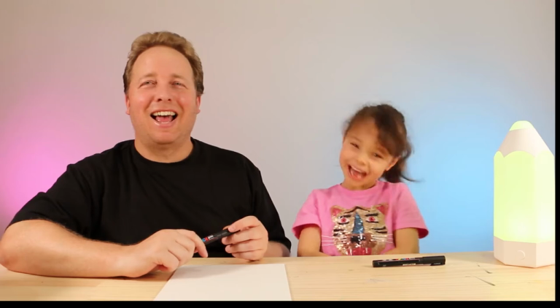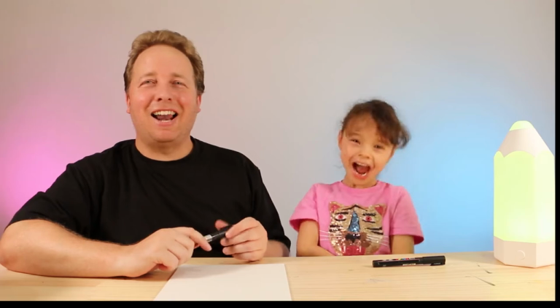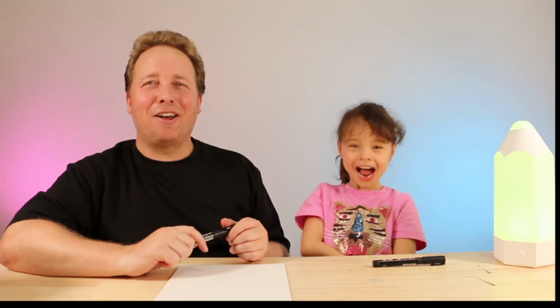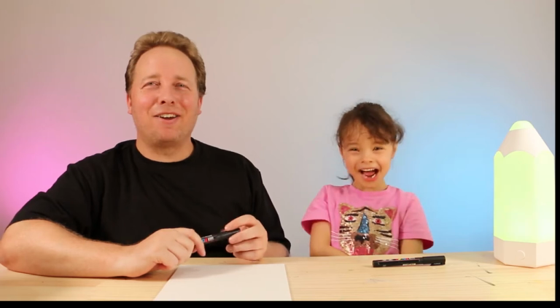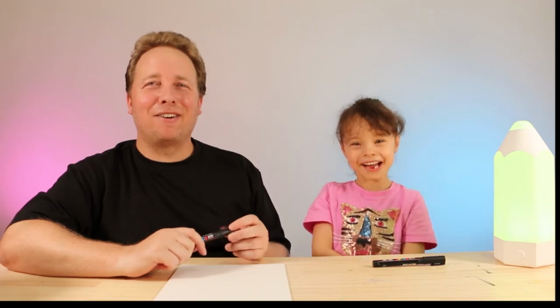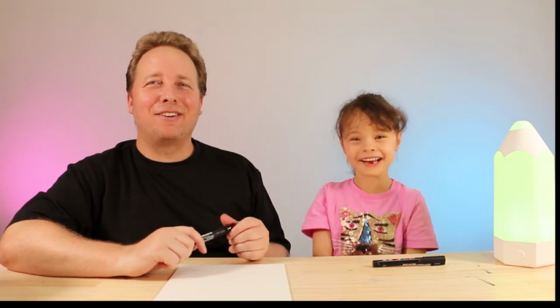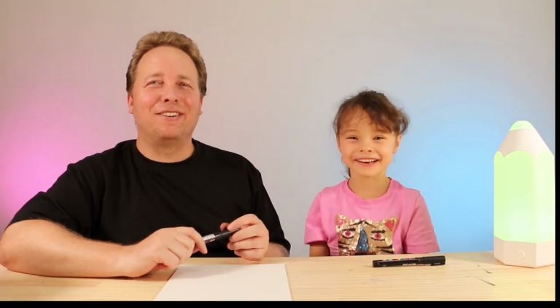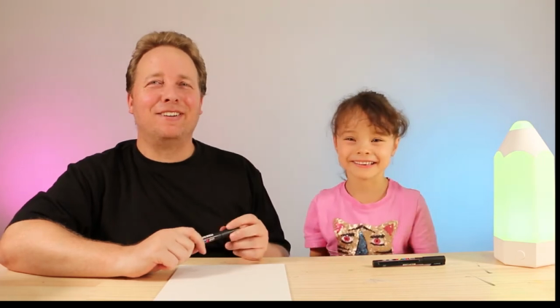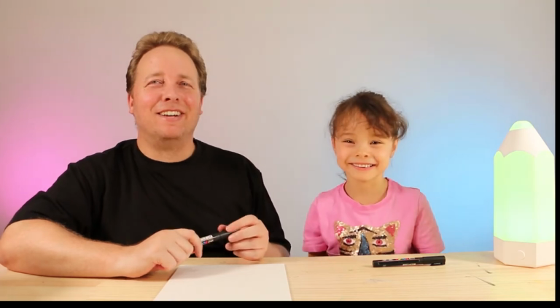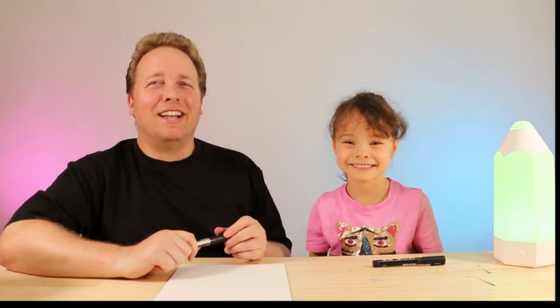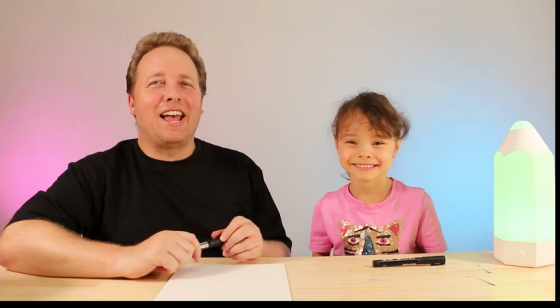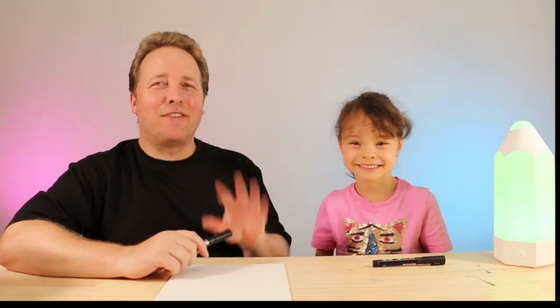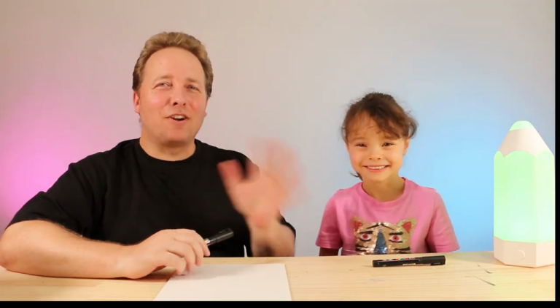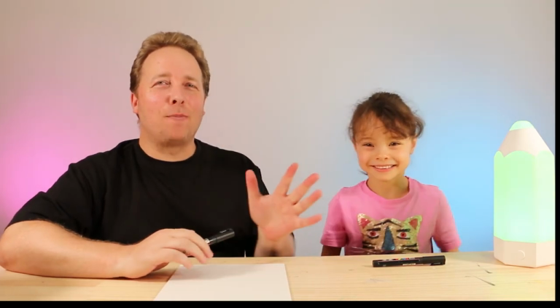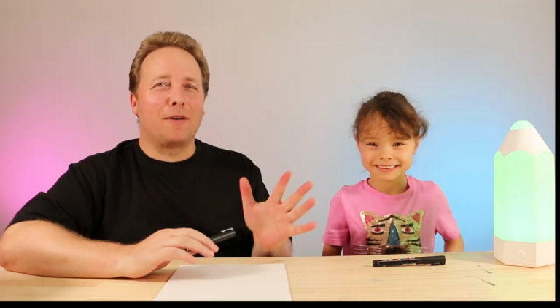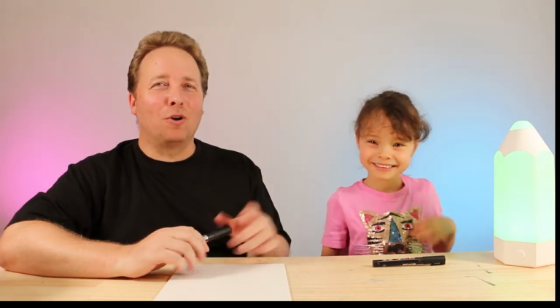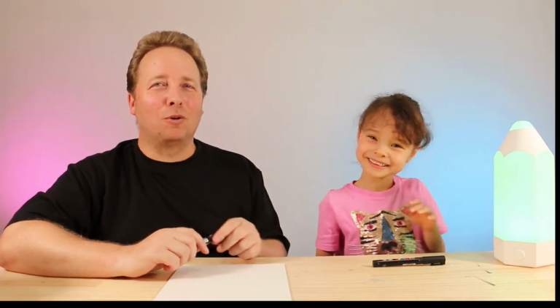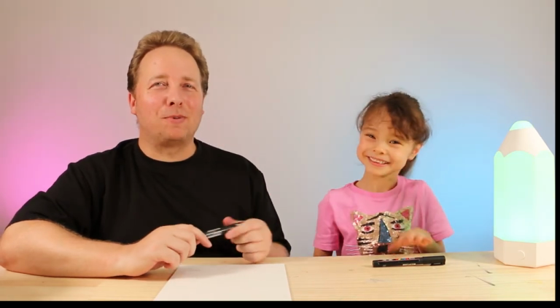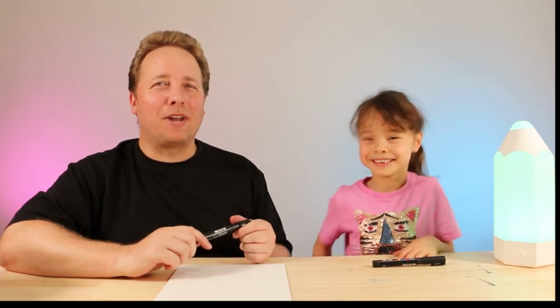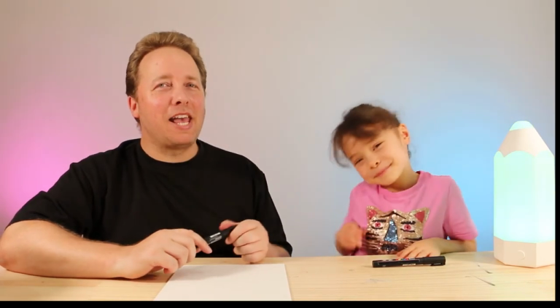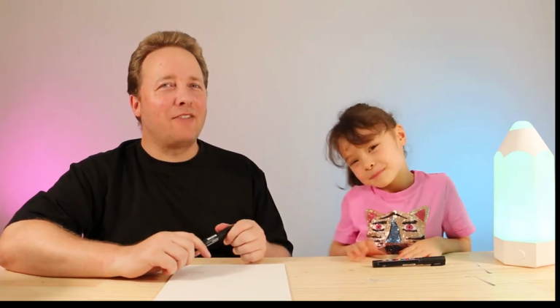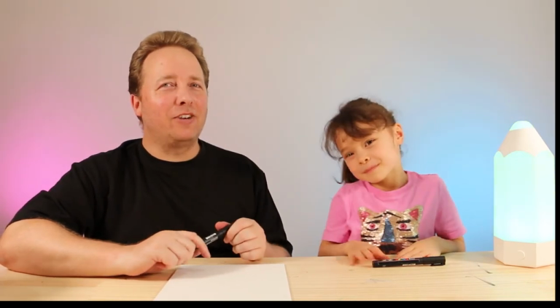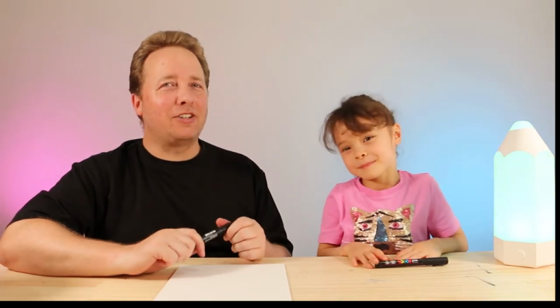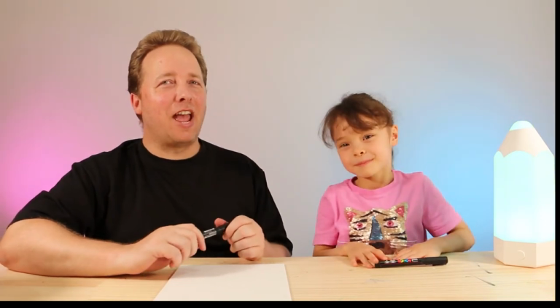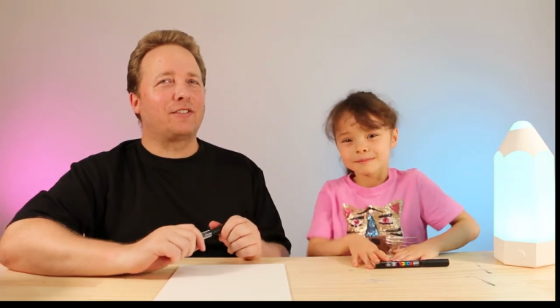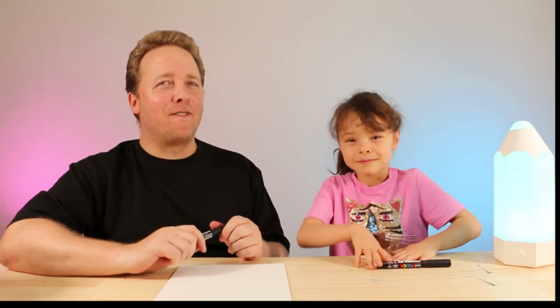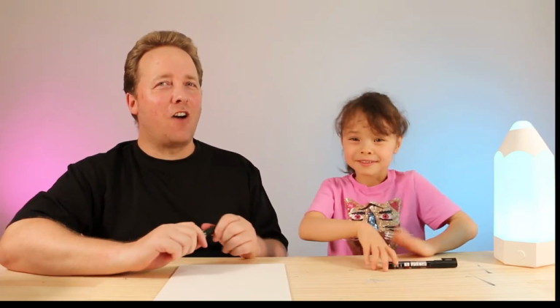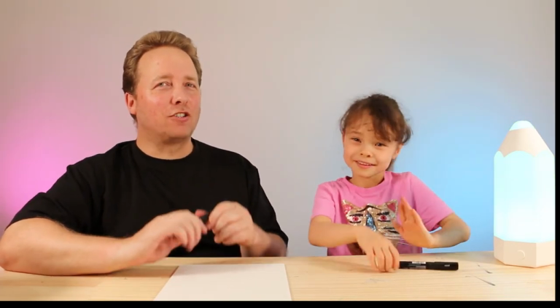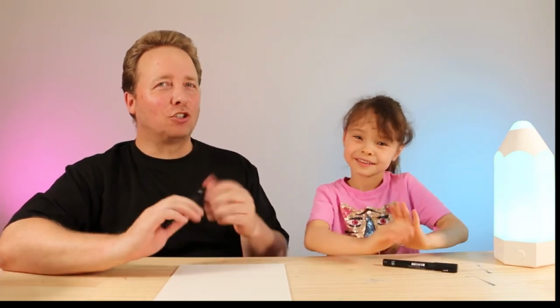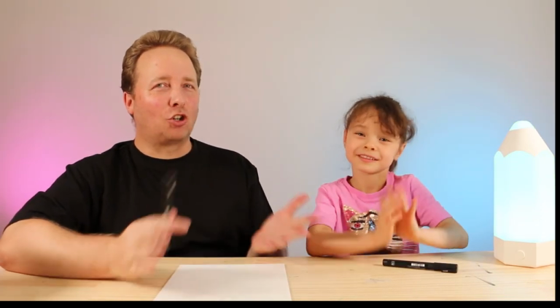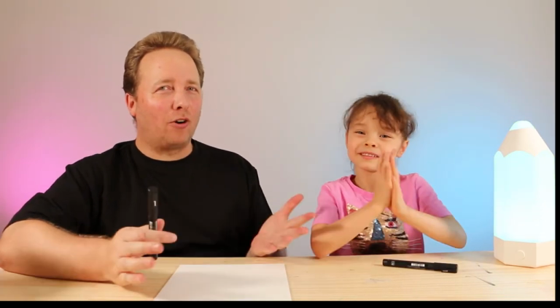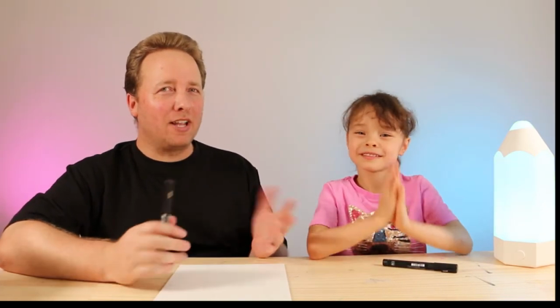Hello! Hey everyone, hope you had an awesome day and are ready to have some fun drawing.